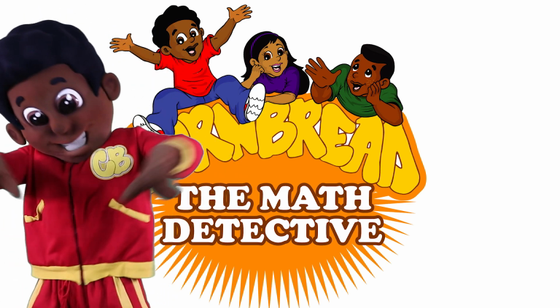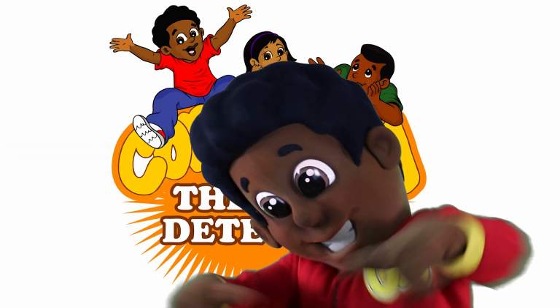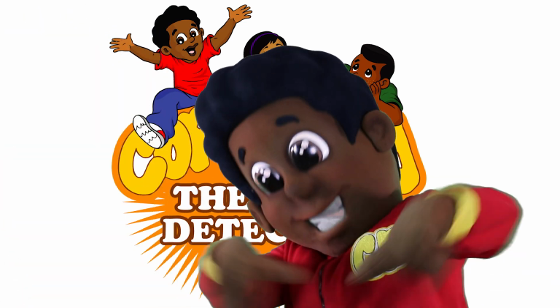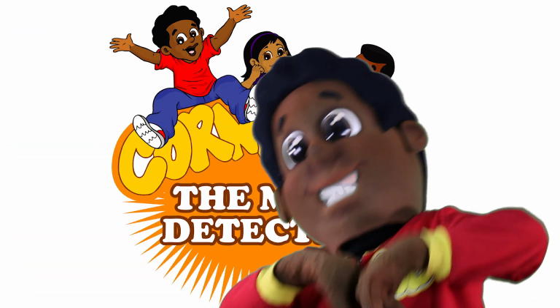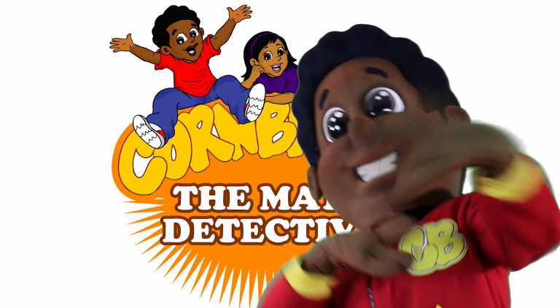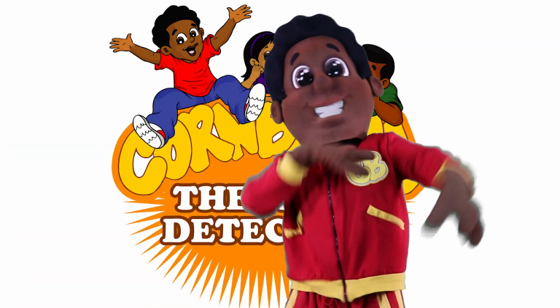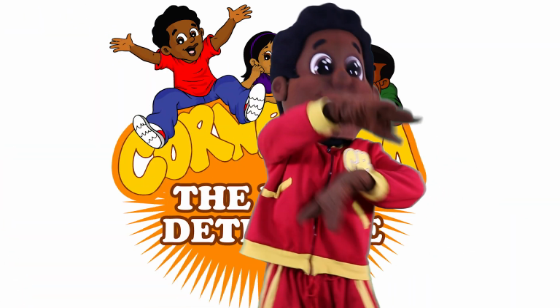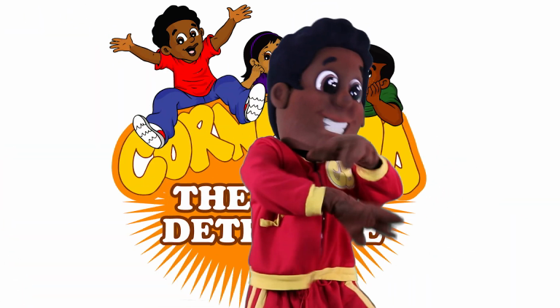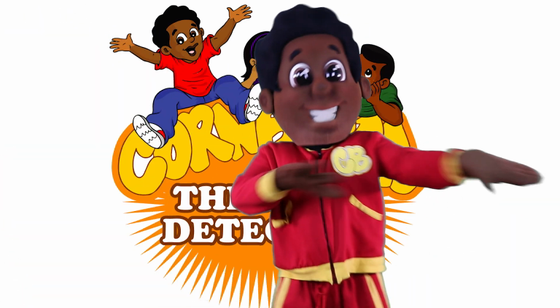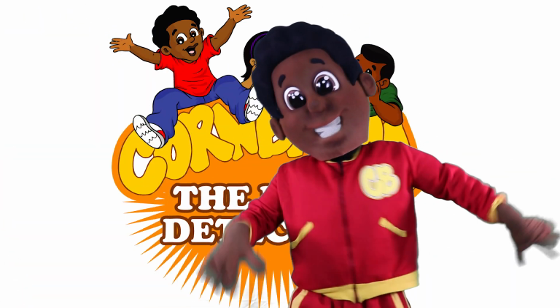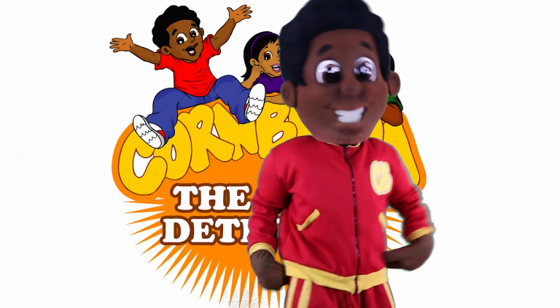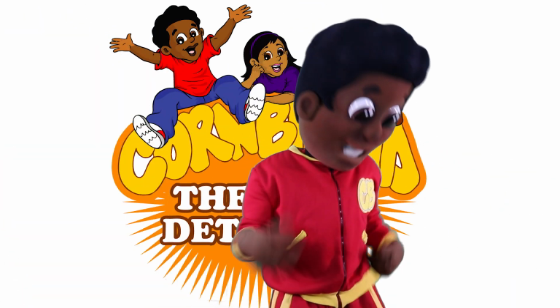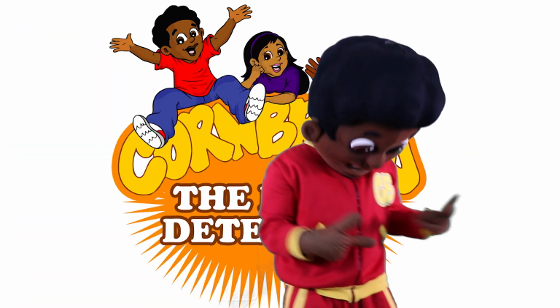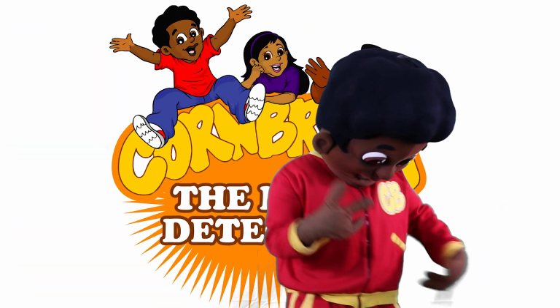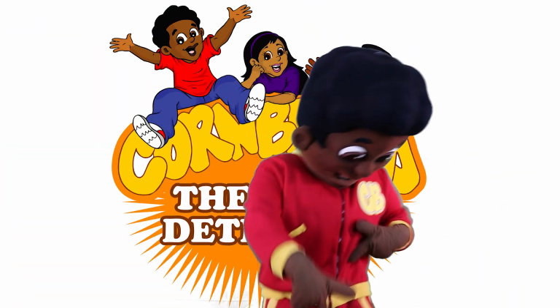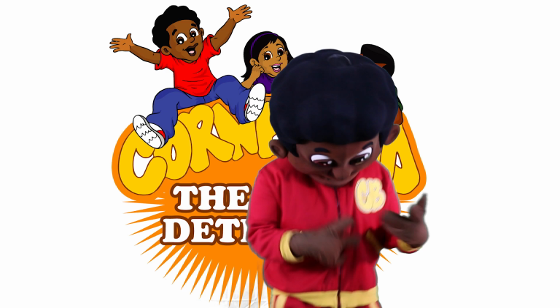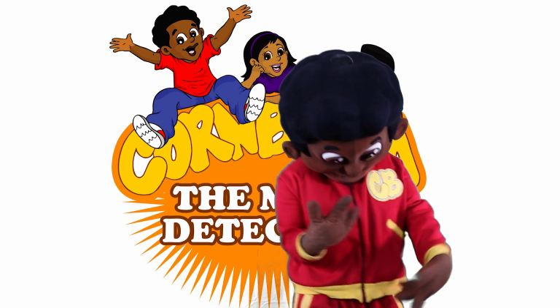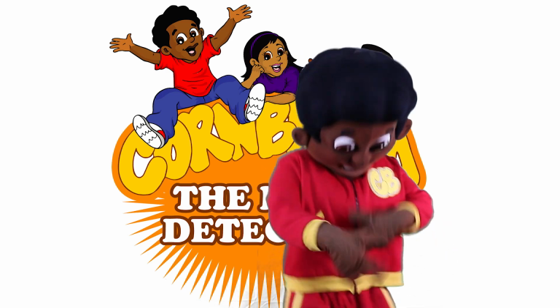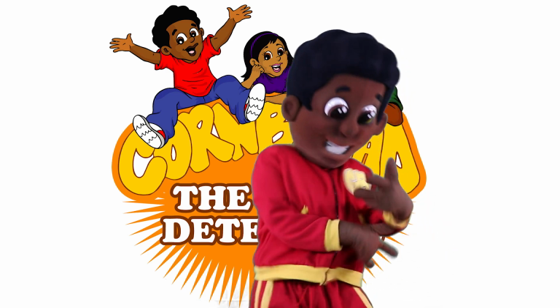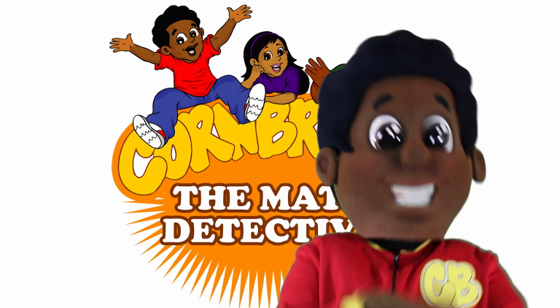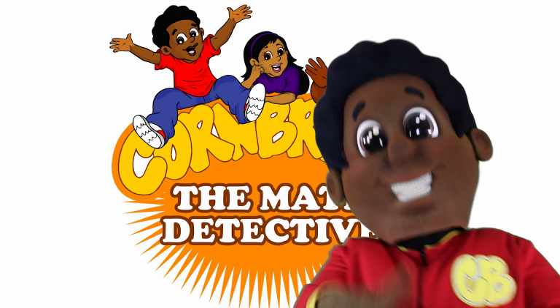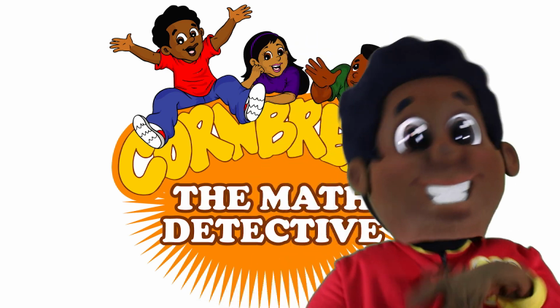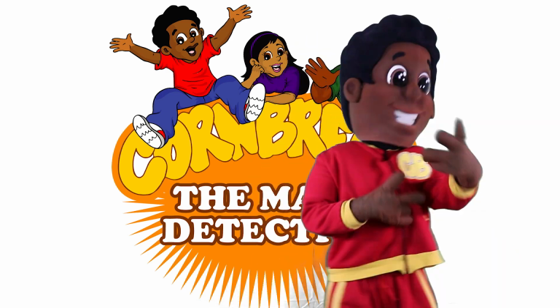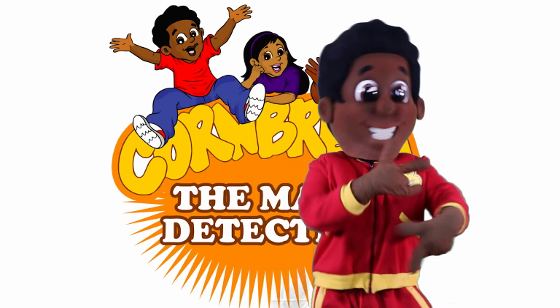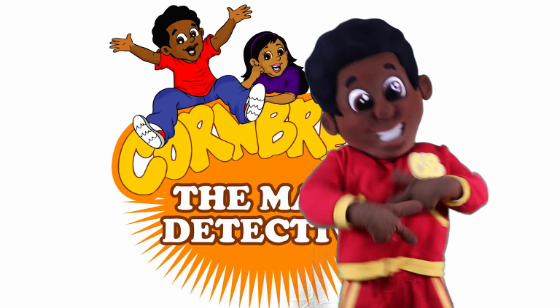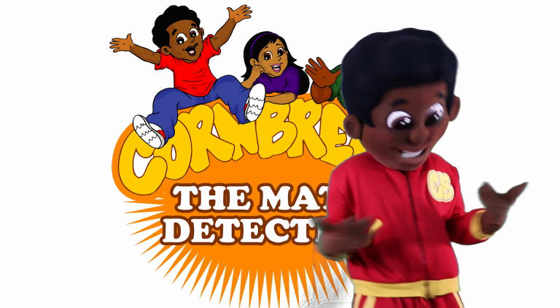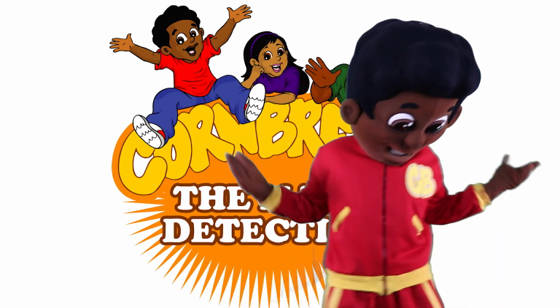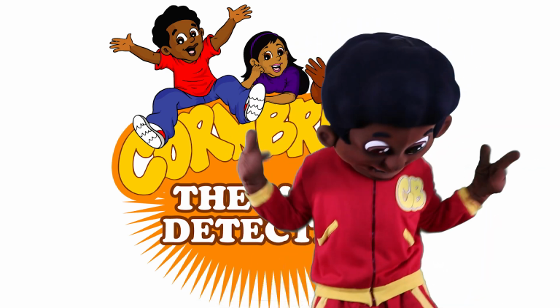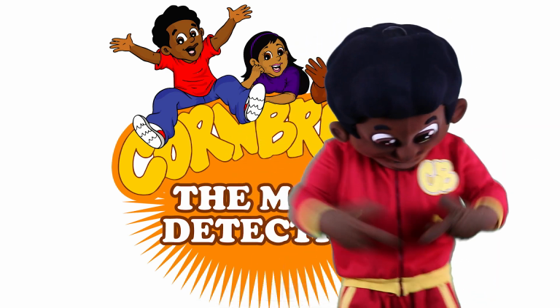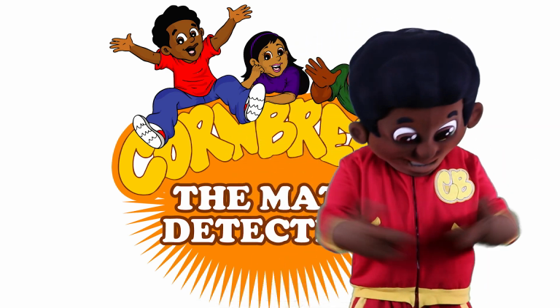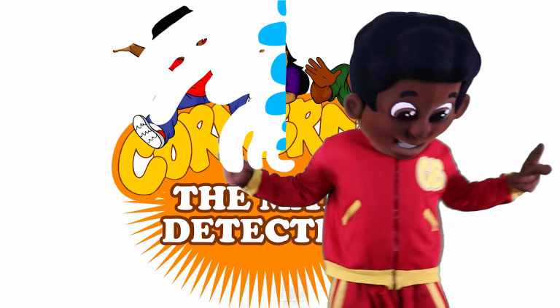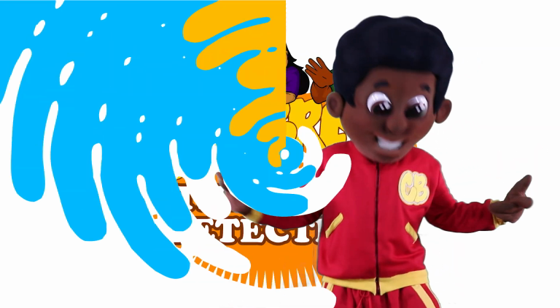They call him Cornbread, the math detective, figured out — we will never quit until we get the problems right.